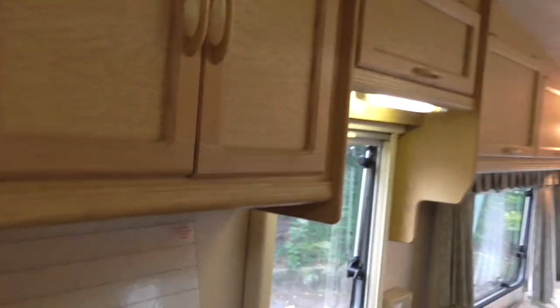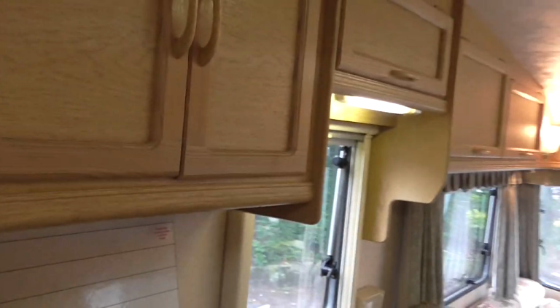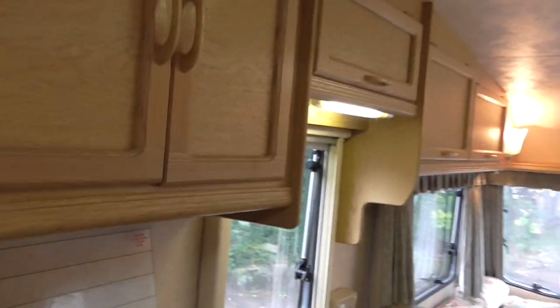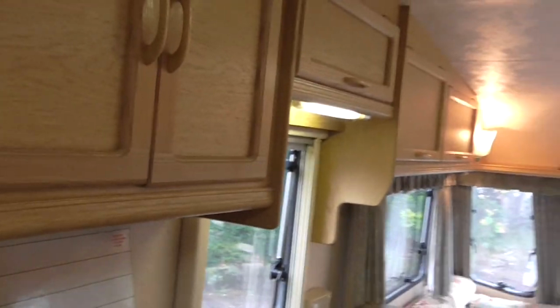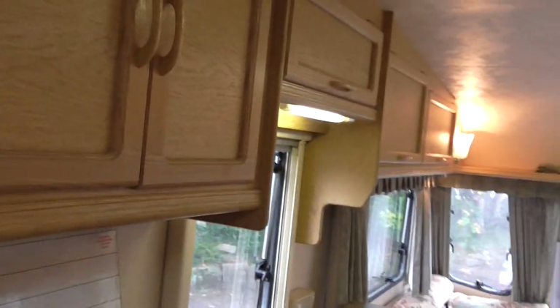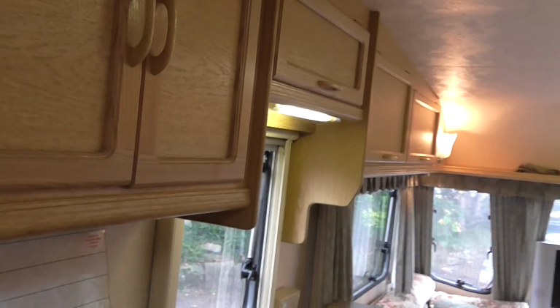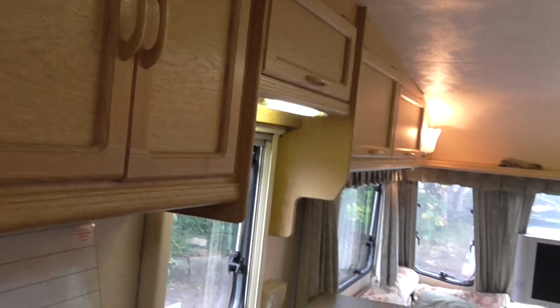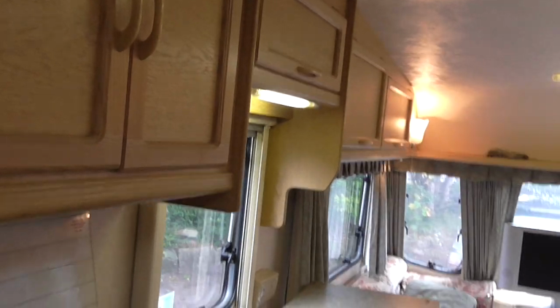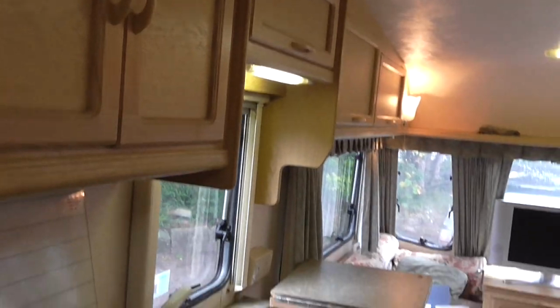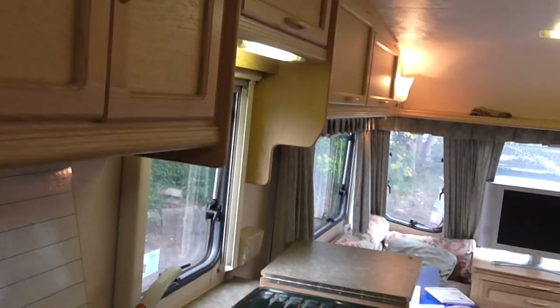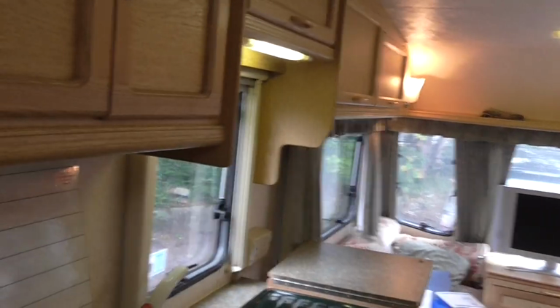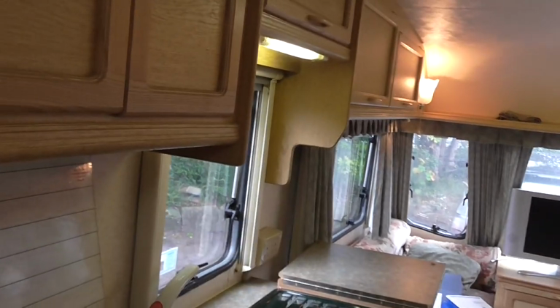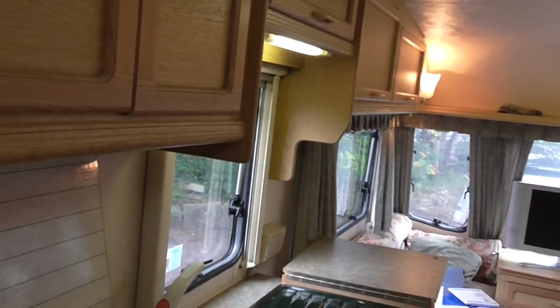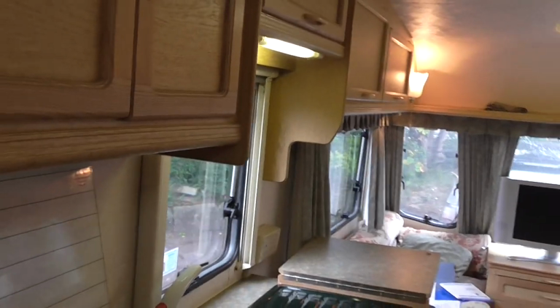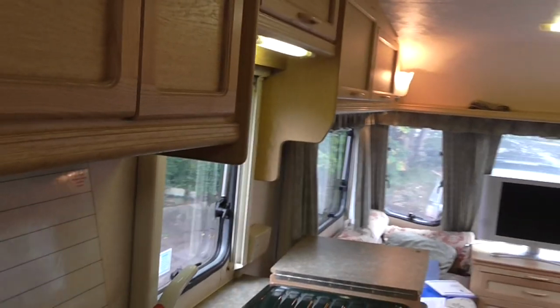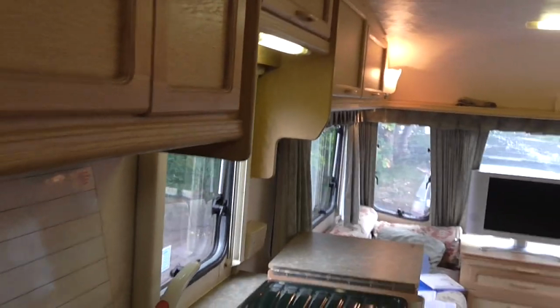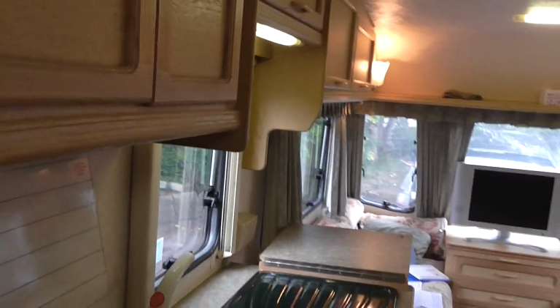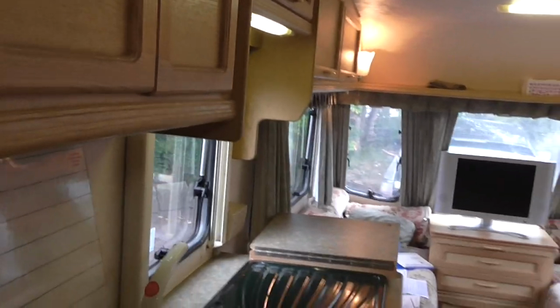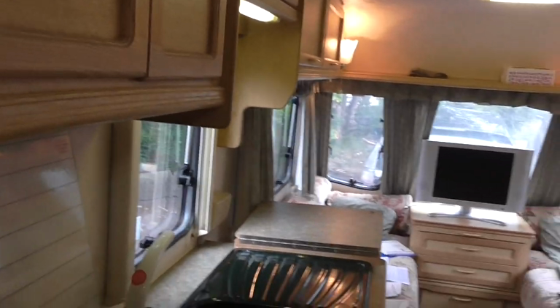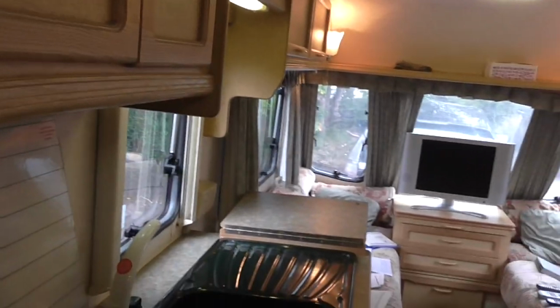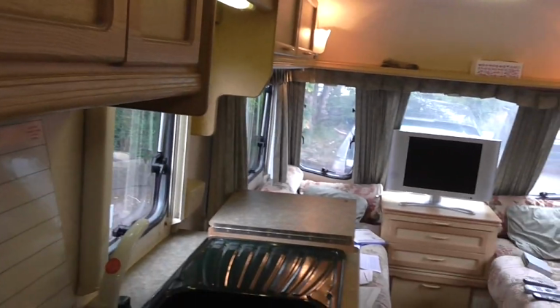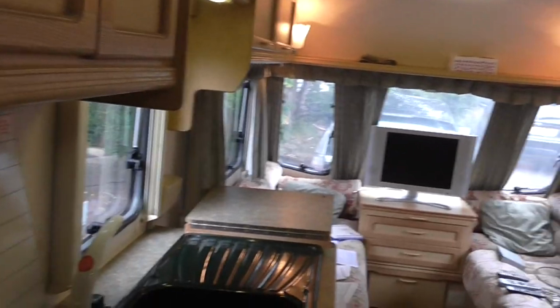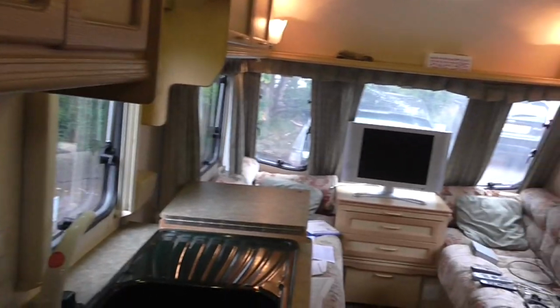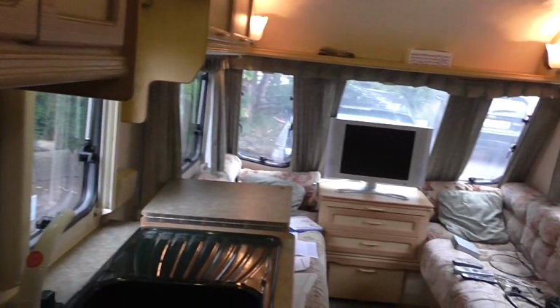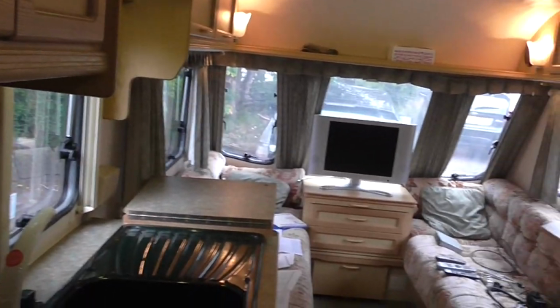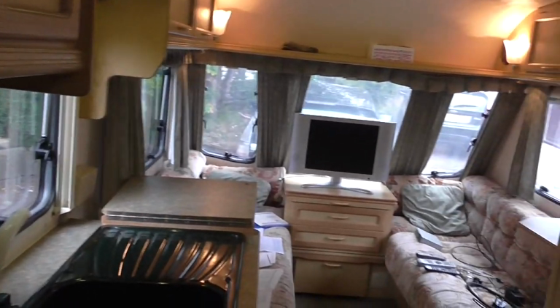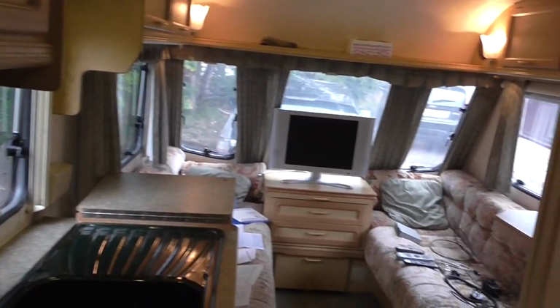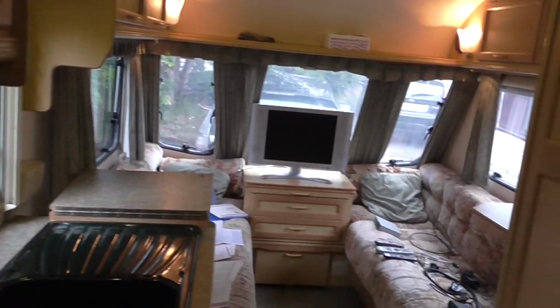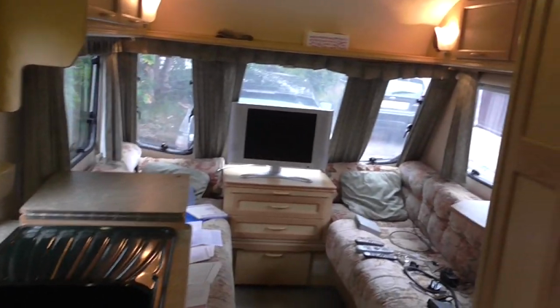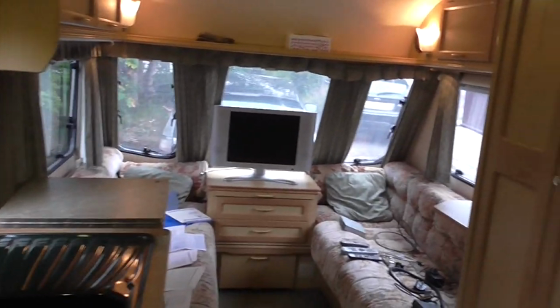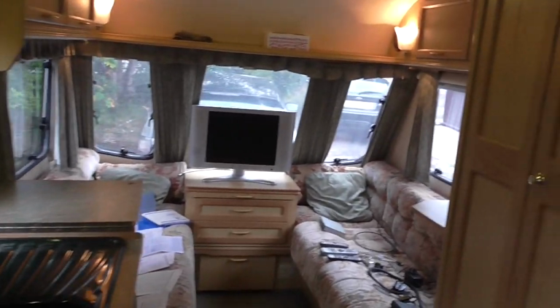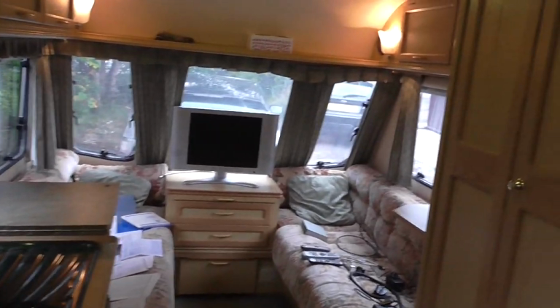That's an overall view of the caravan — just a quick pan around for you.